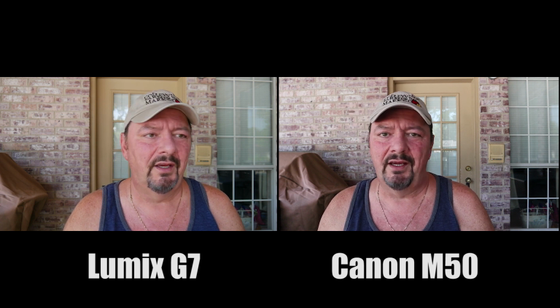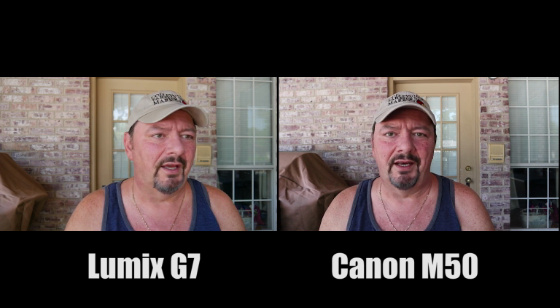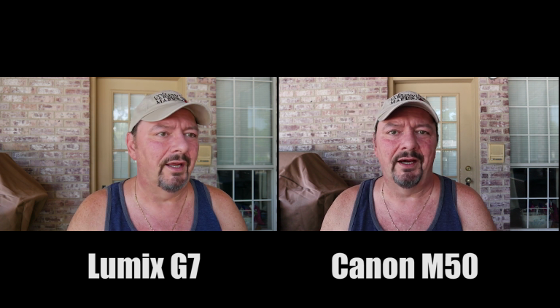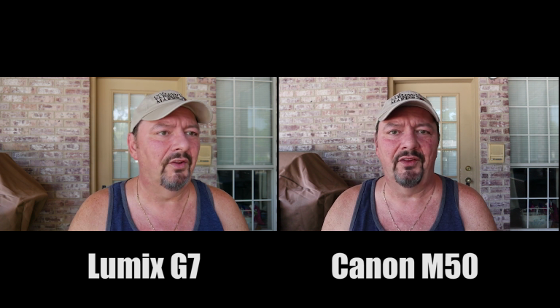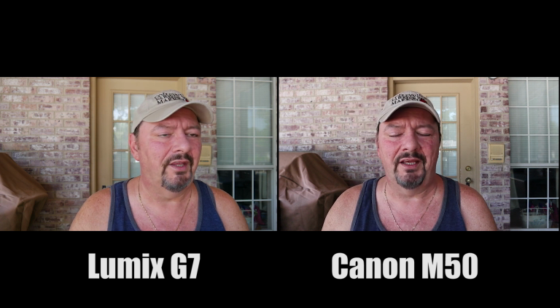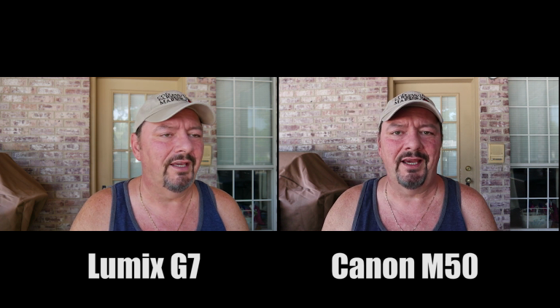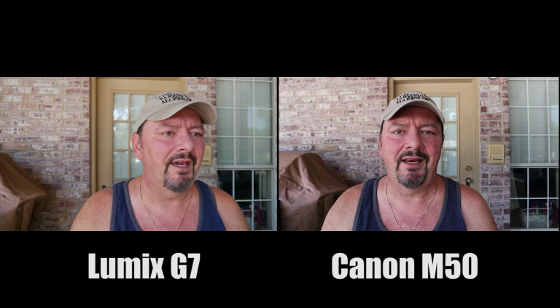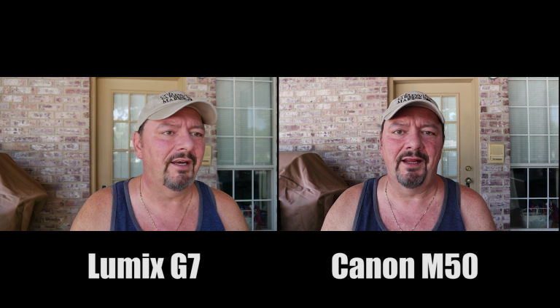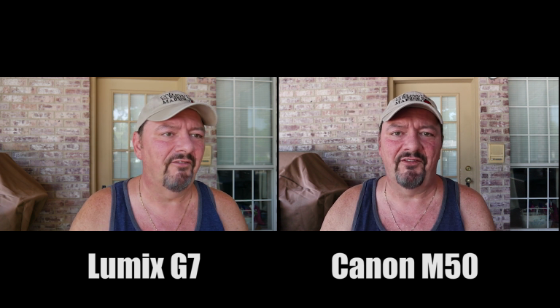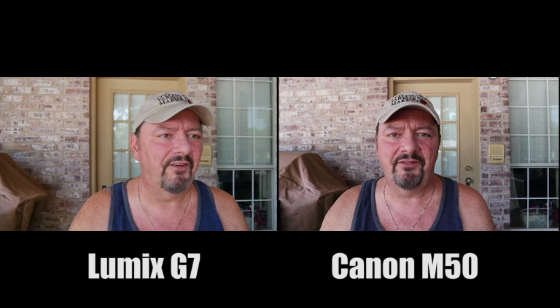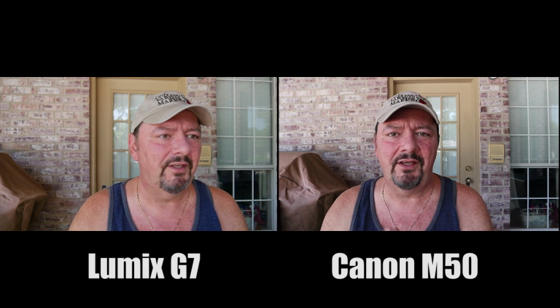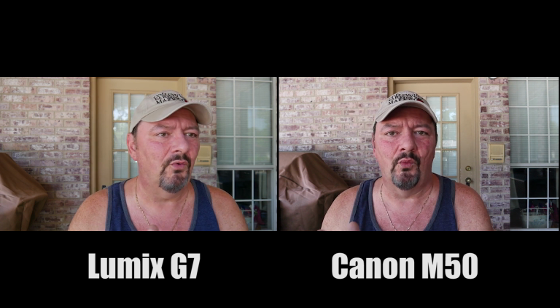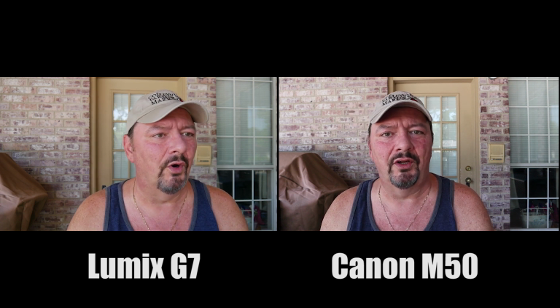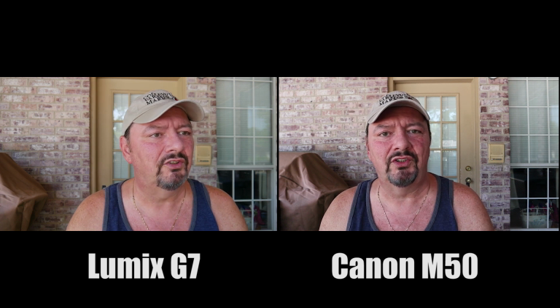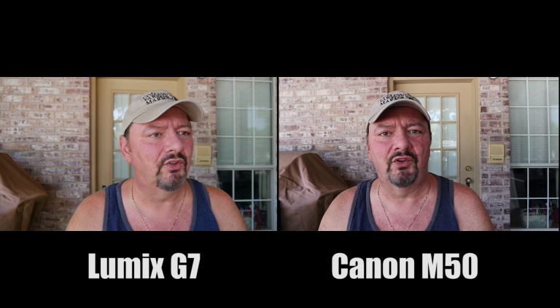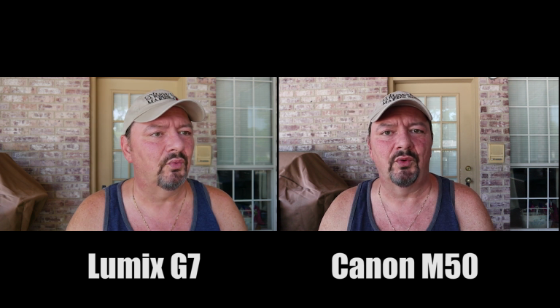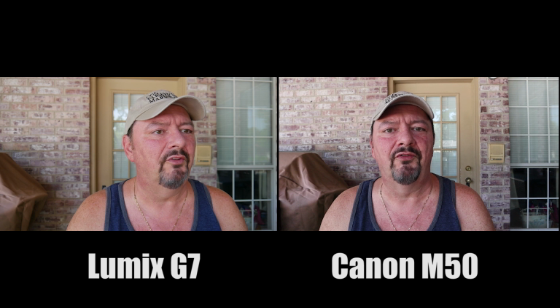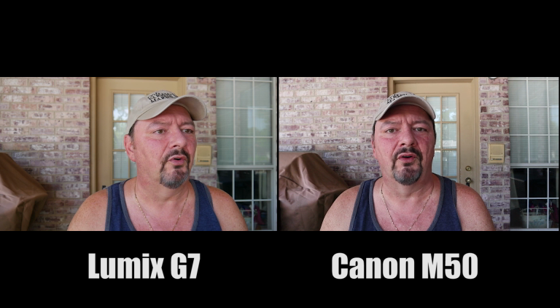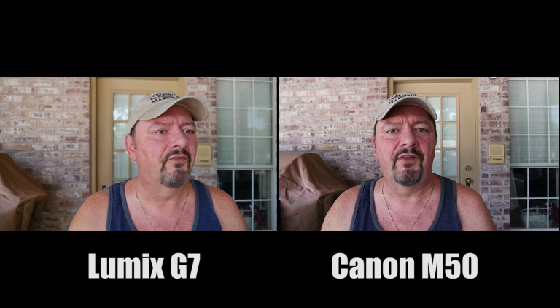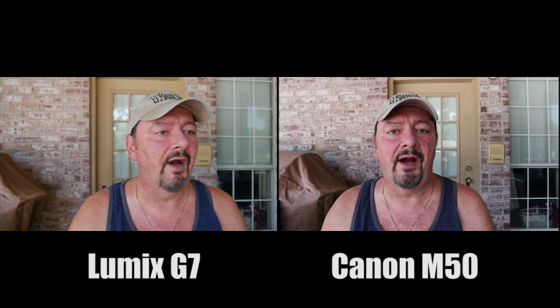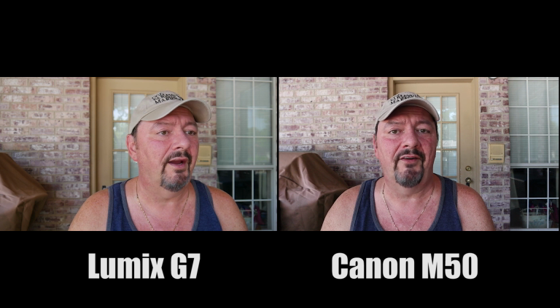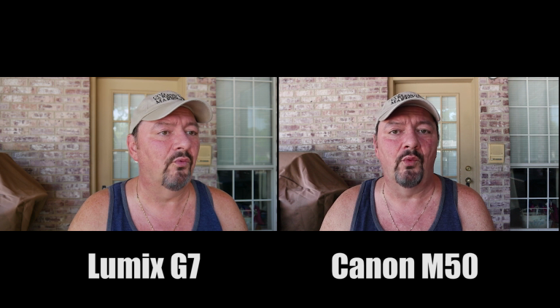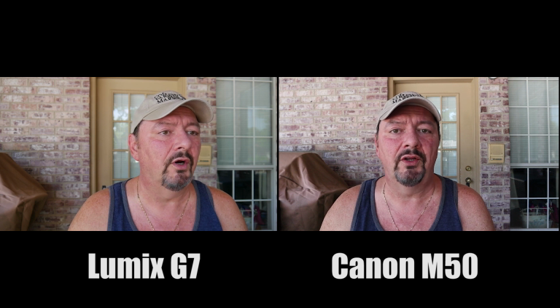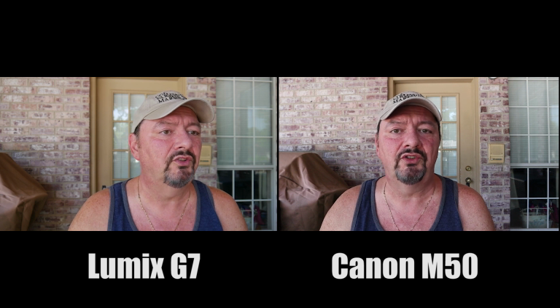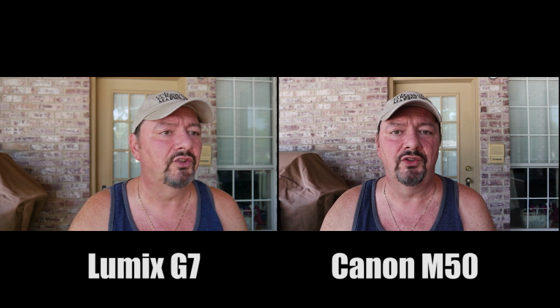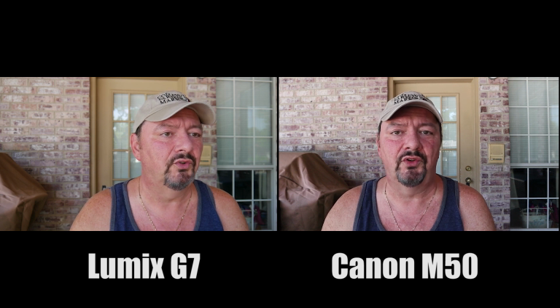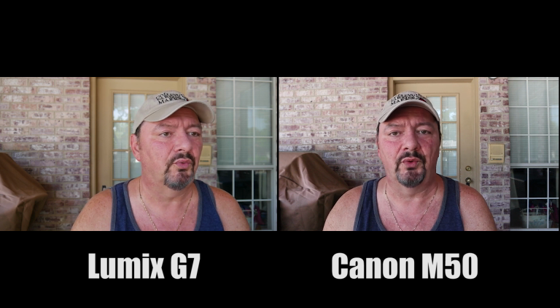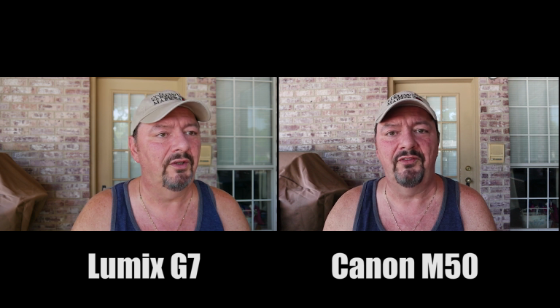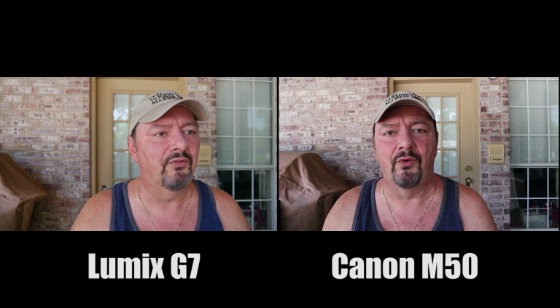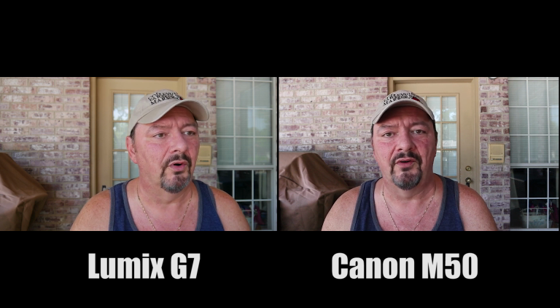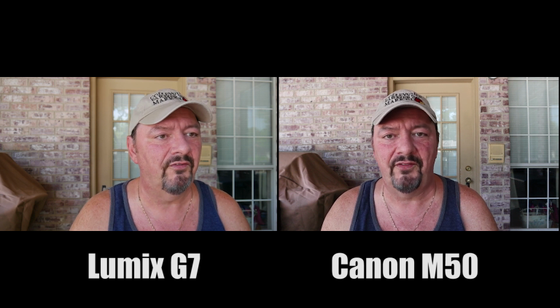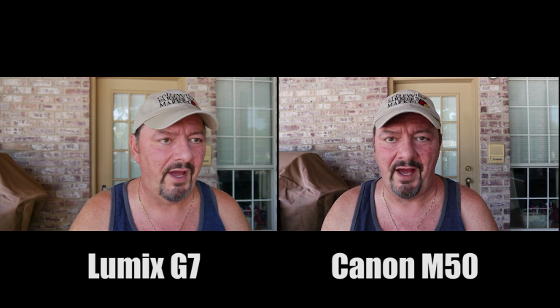And now the Canon M50. One, two, three, four, five. One, two, three, four, five.